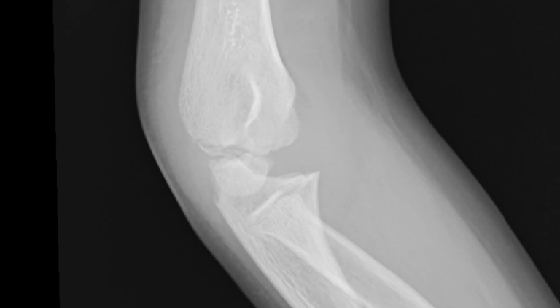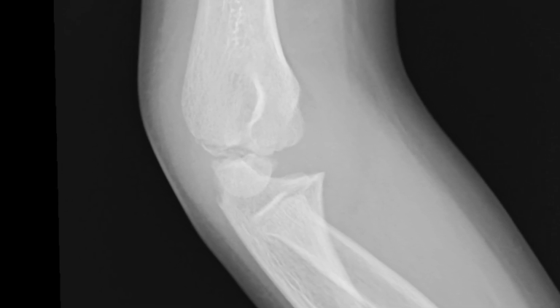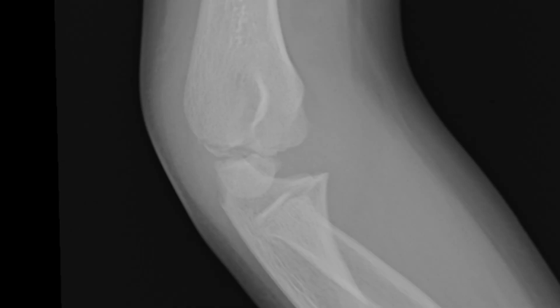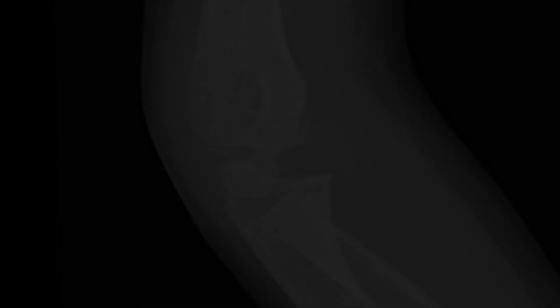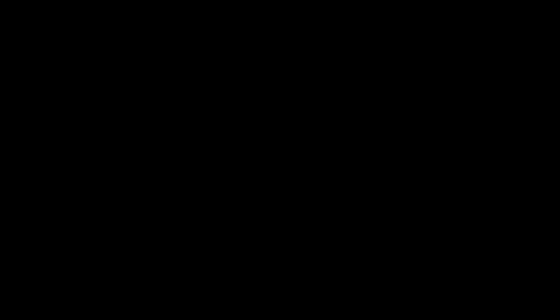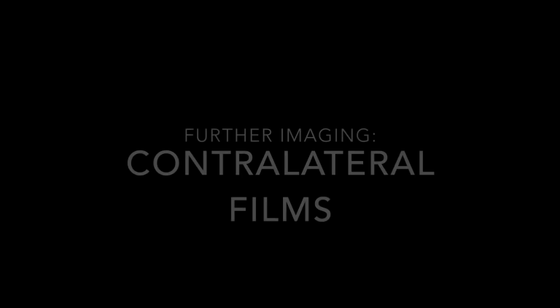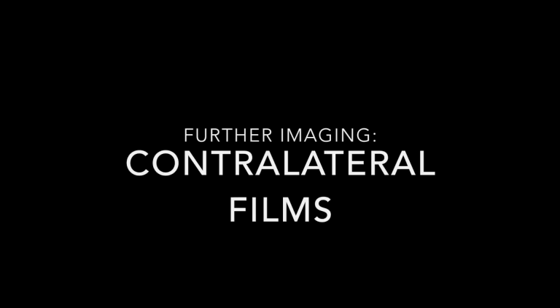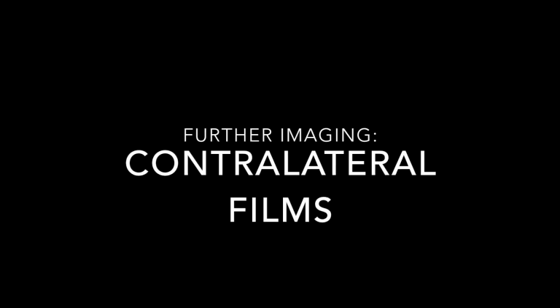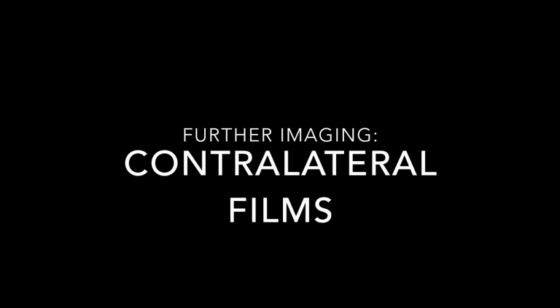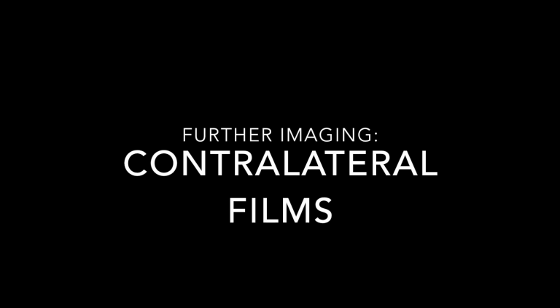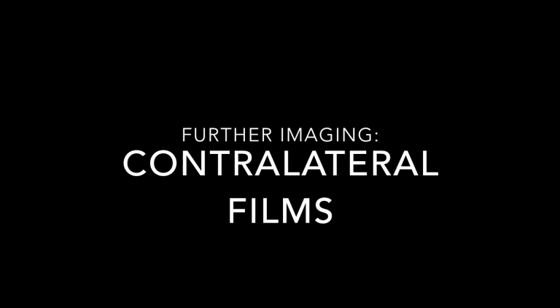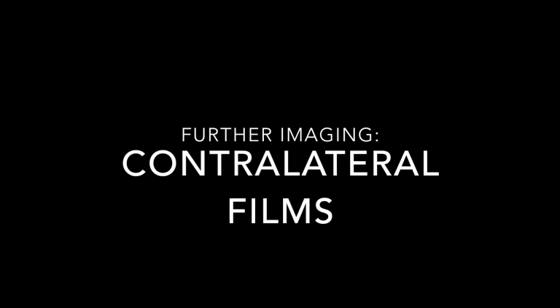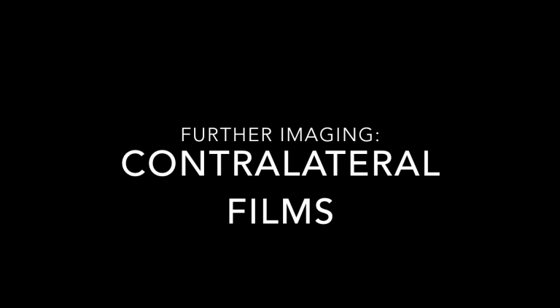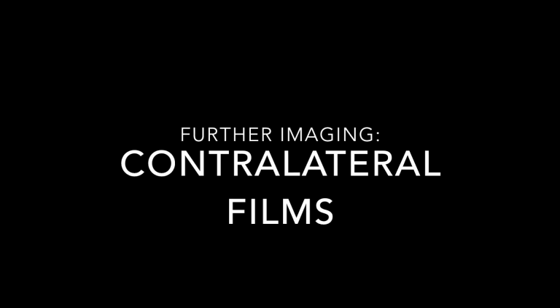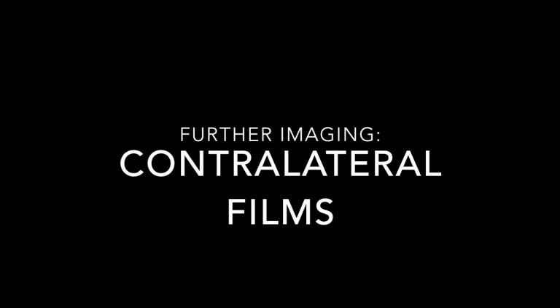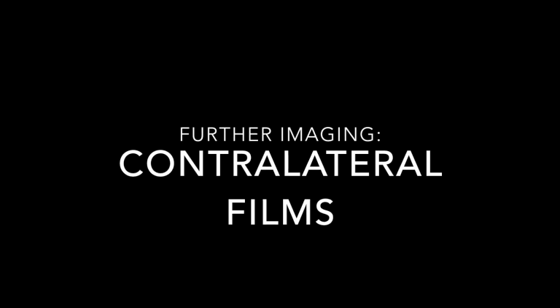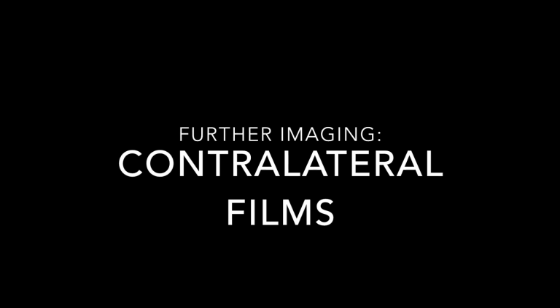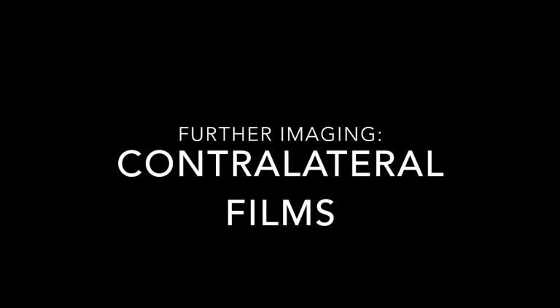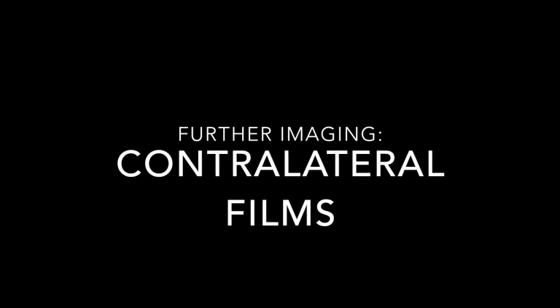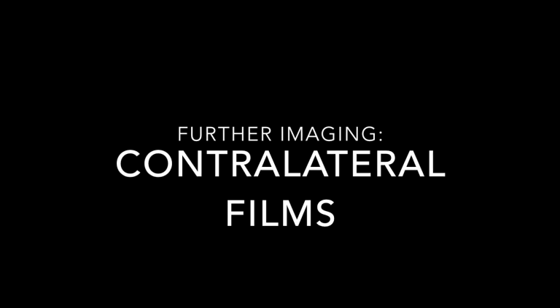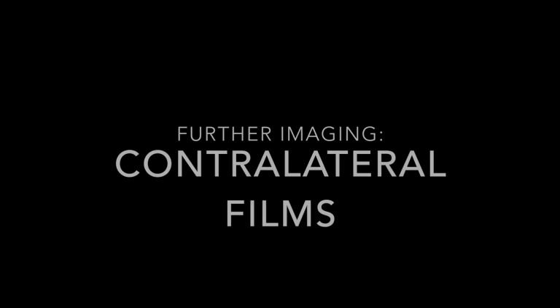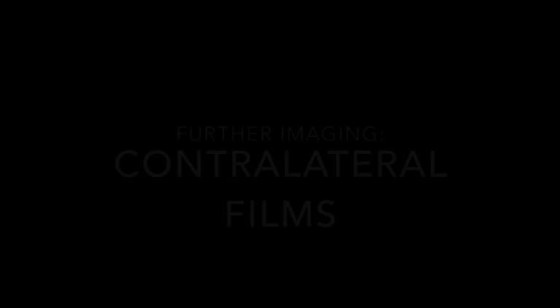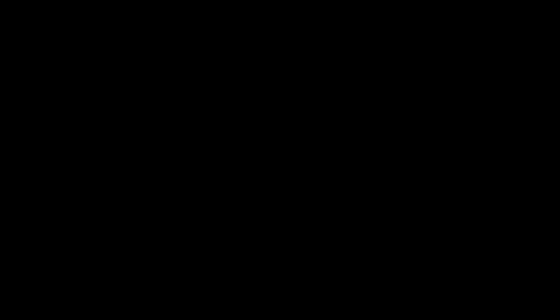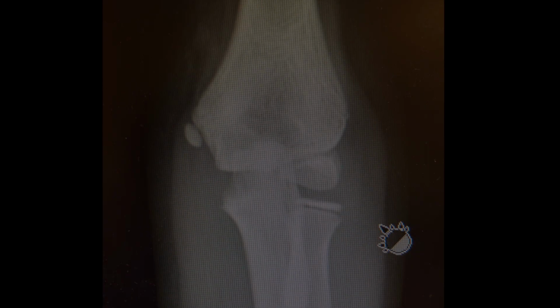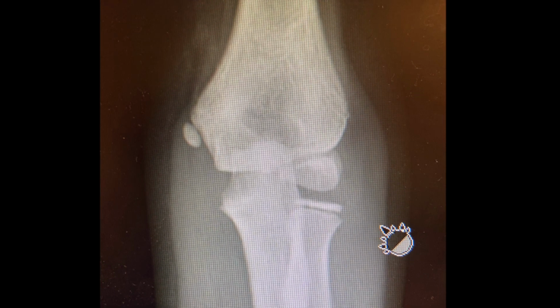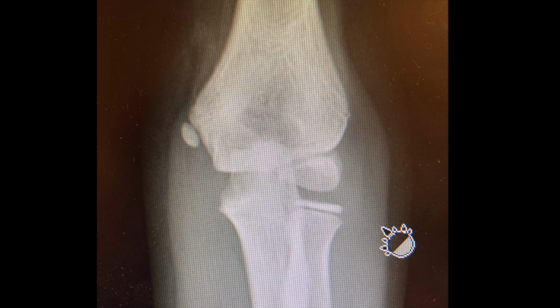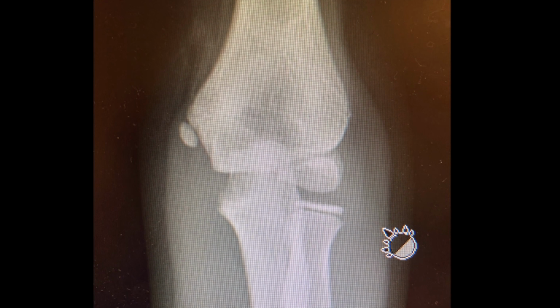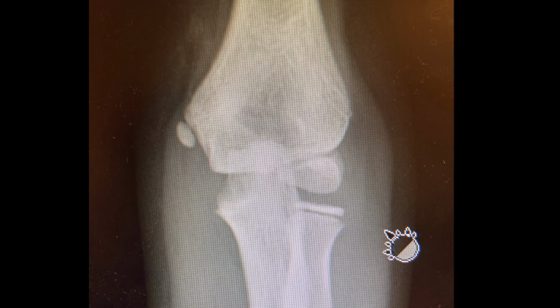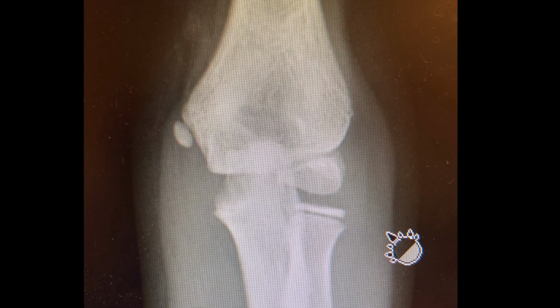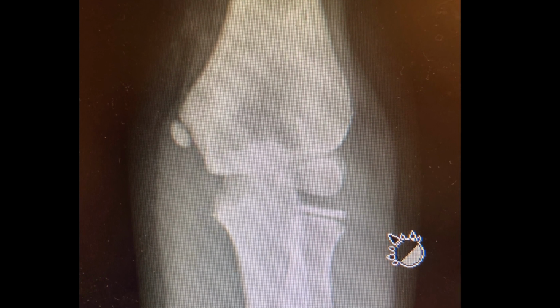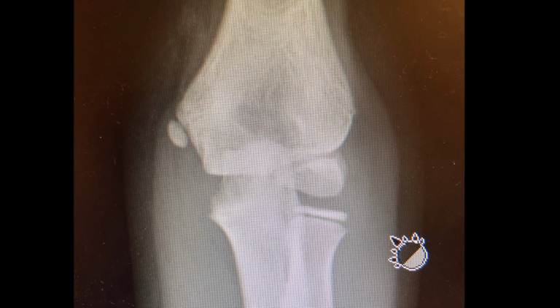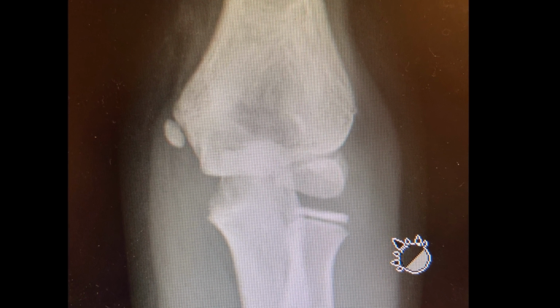If doubt remains as to the presence or the type of injury, contralateral films can be obtained, as seen here.